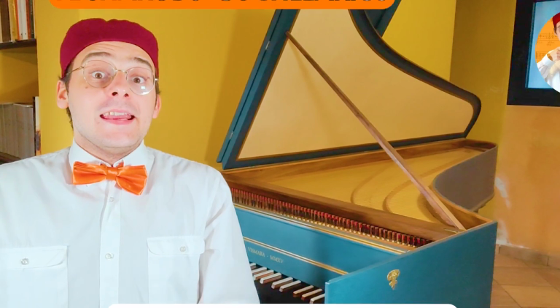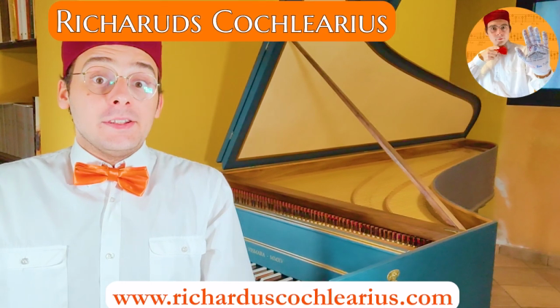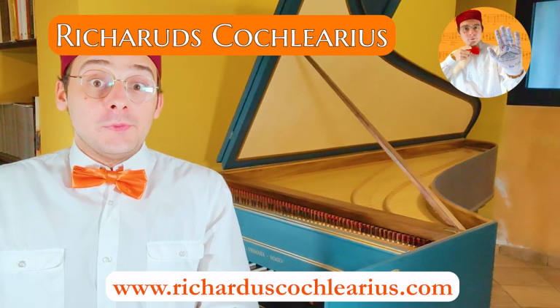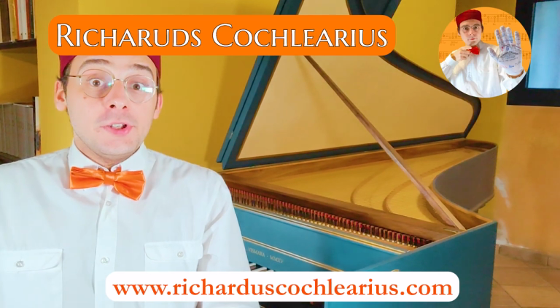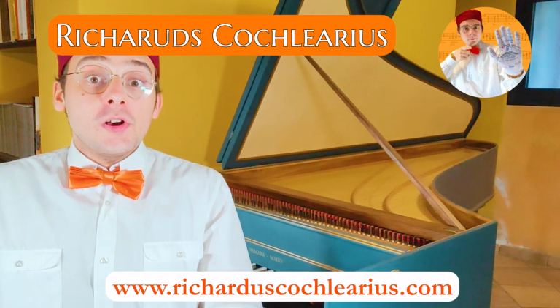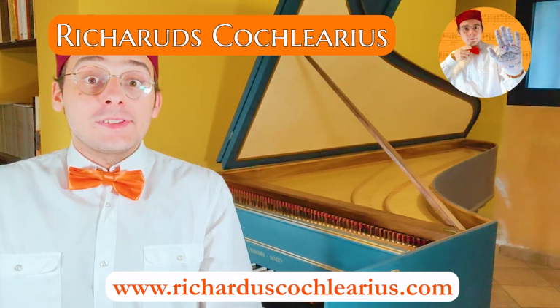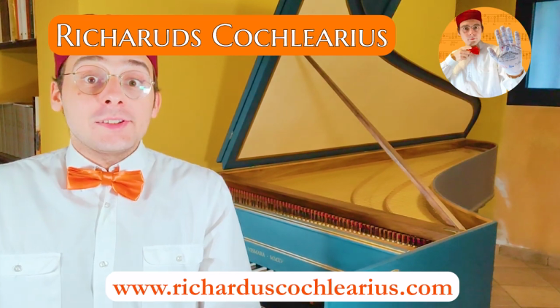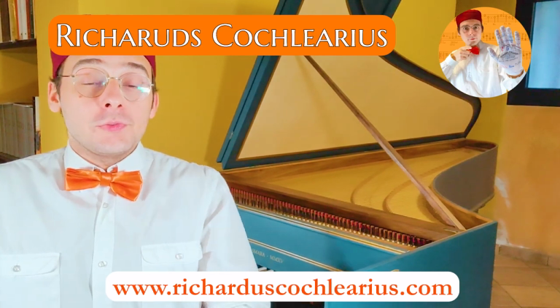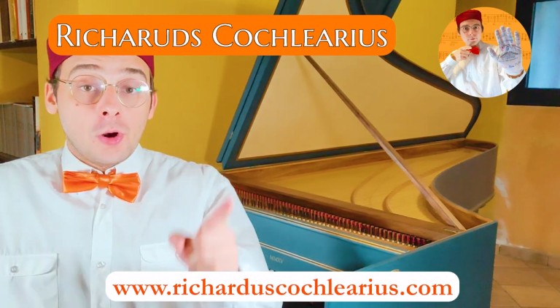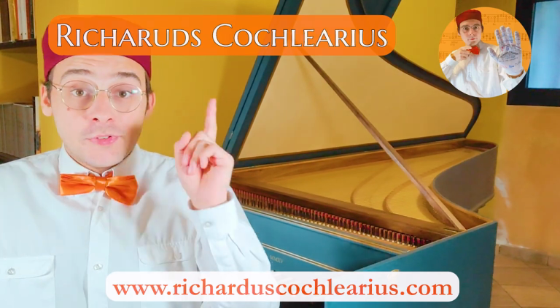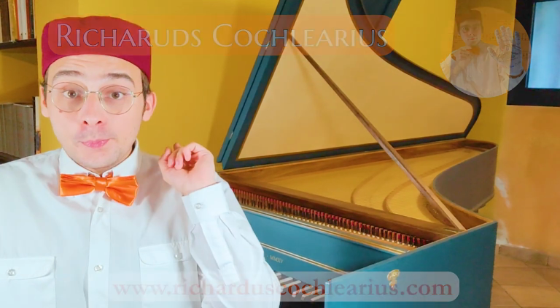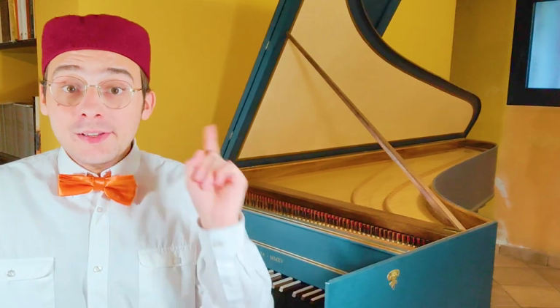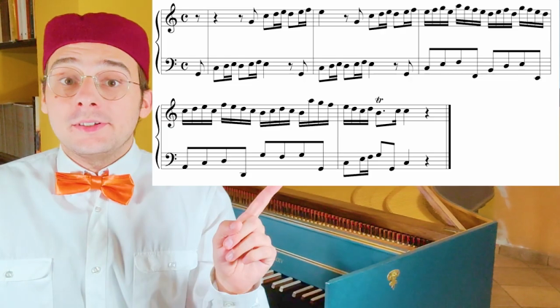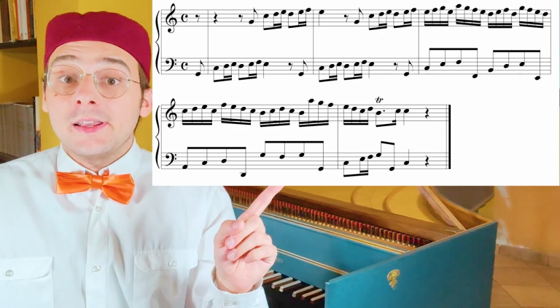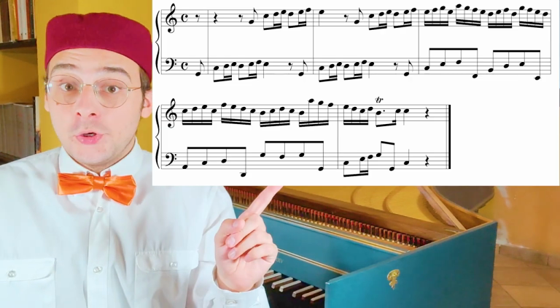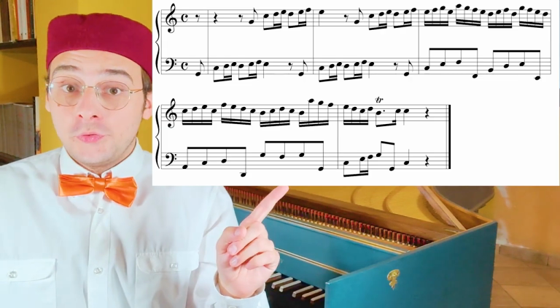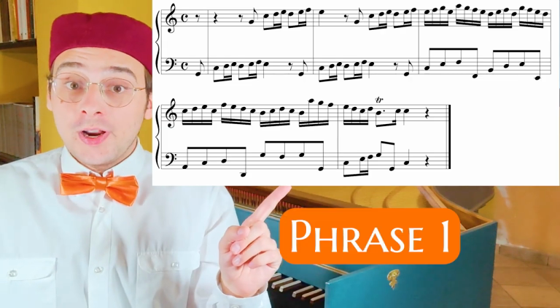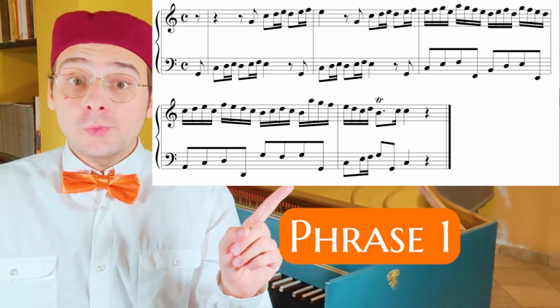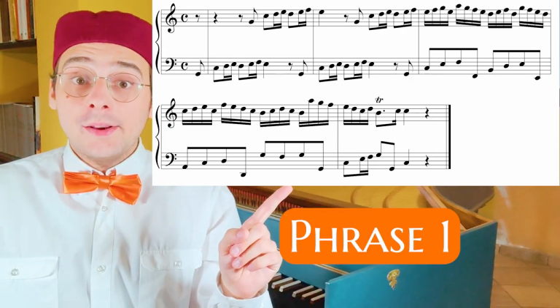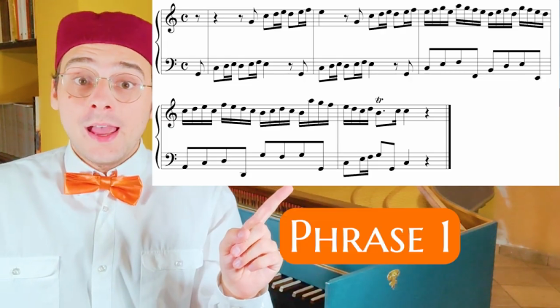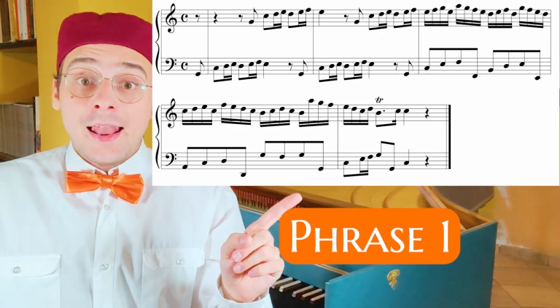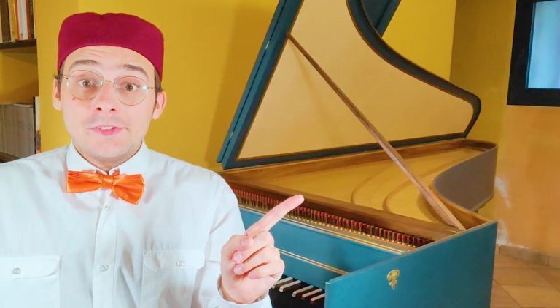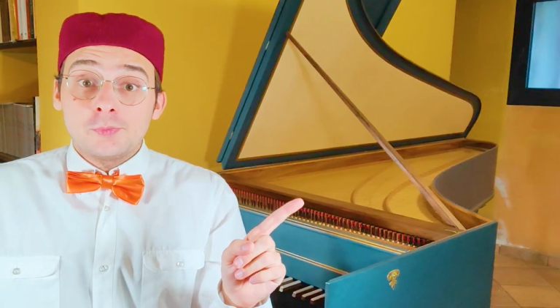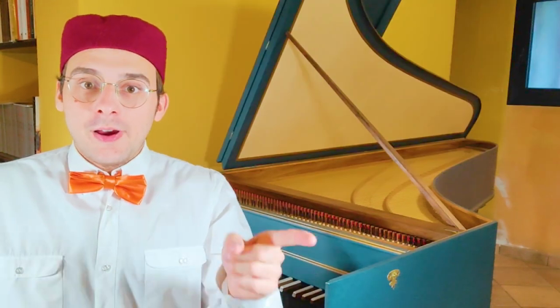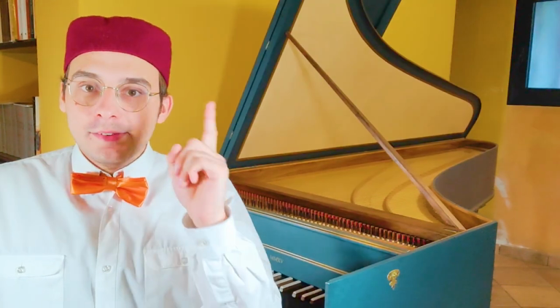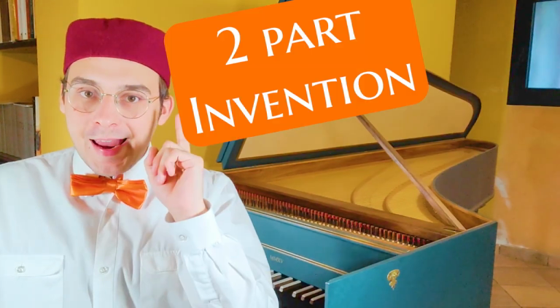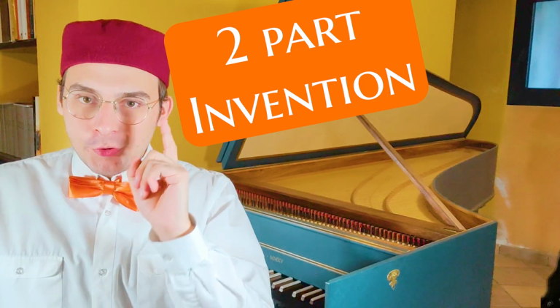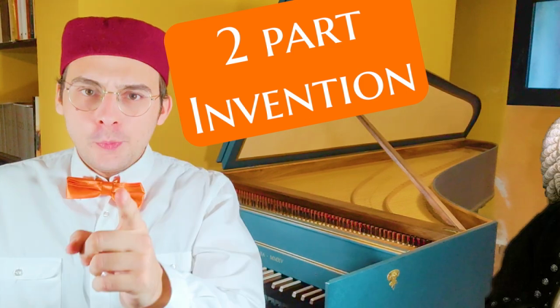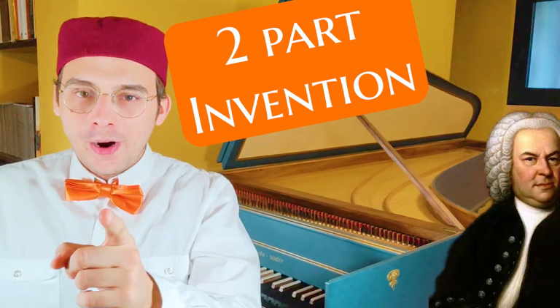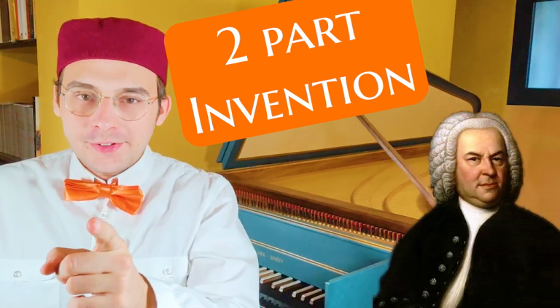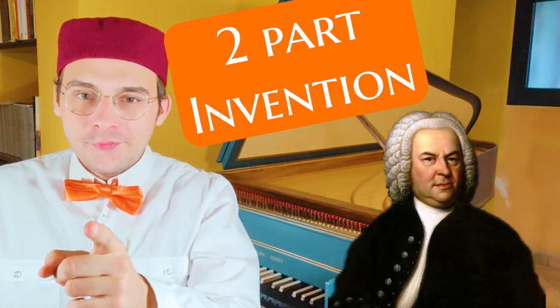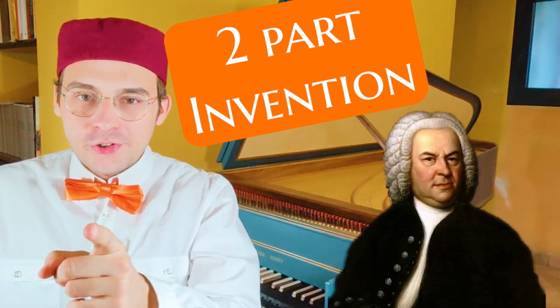In this video, starting from this pattern — the phrase one — let's improvise a two-part invention.